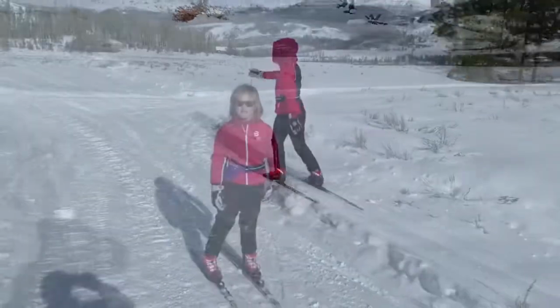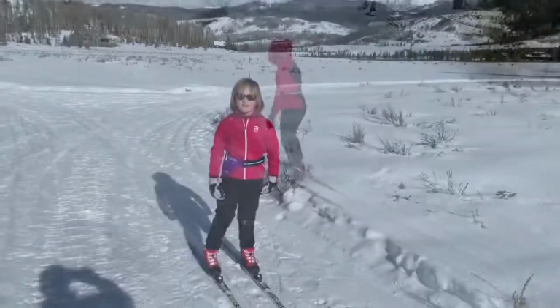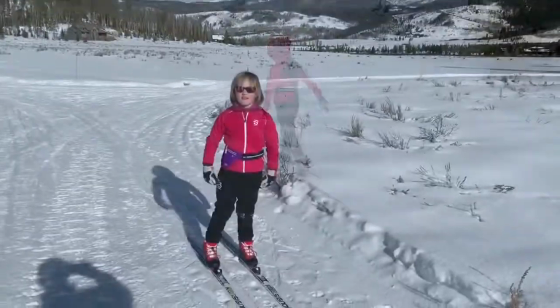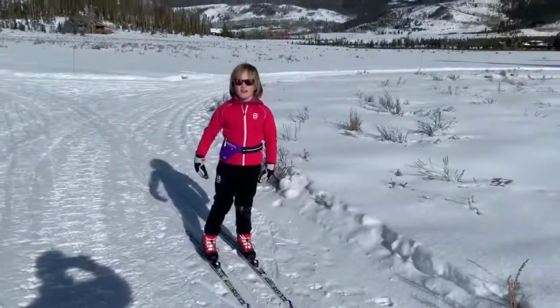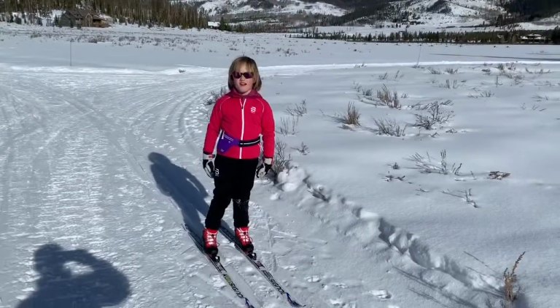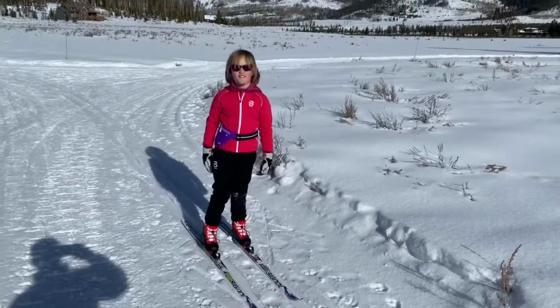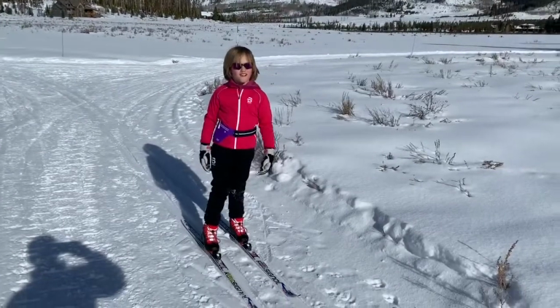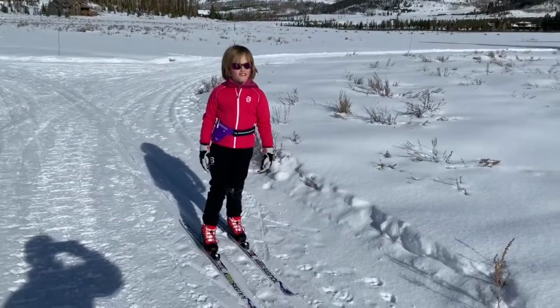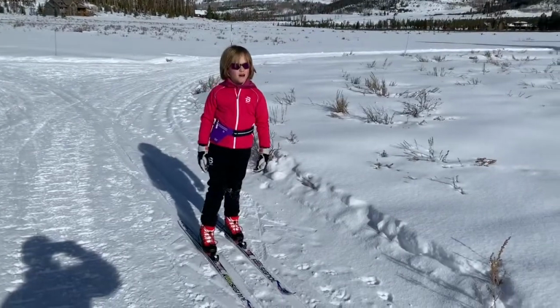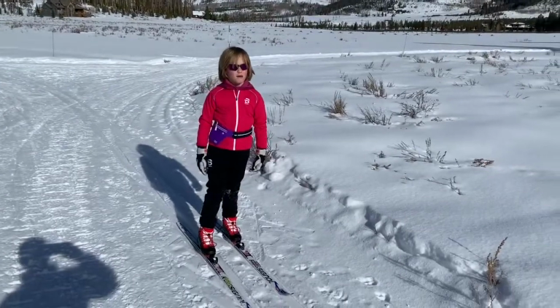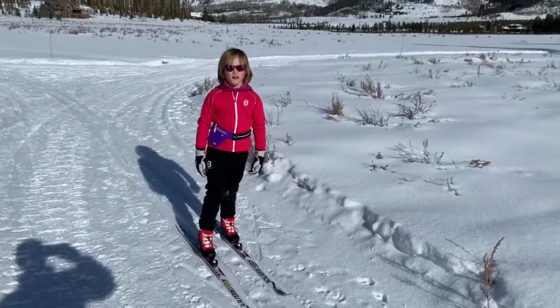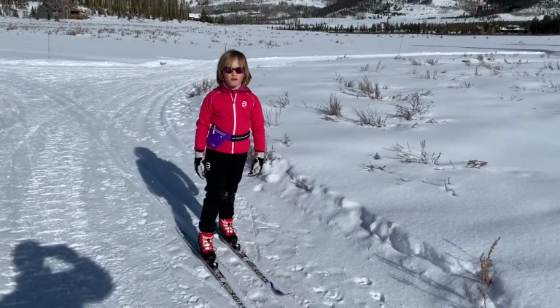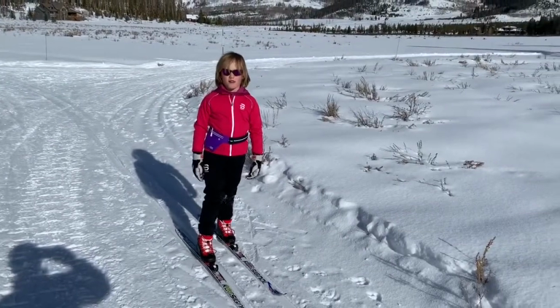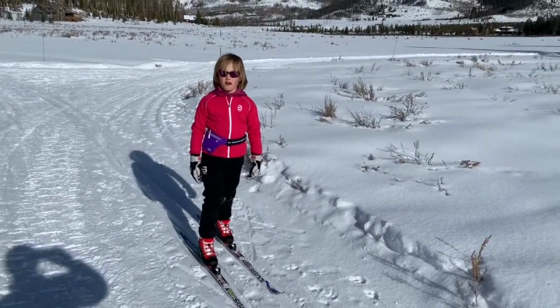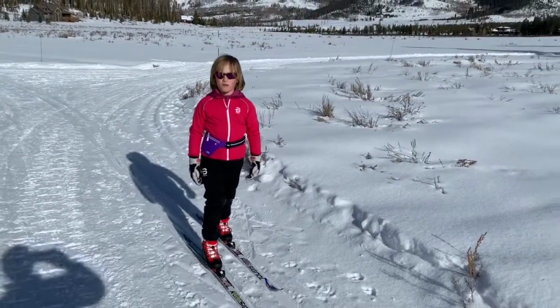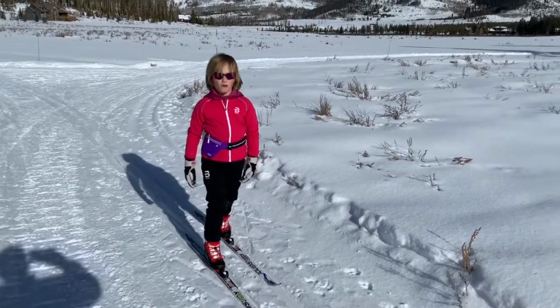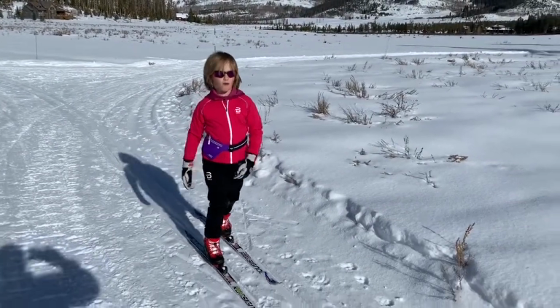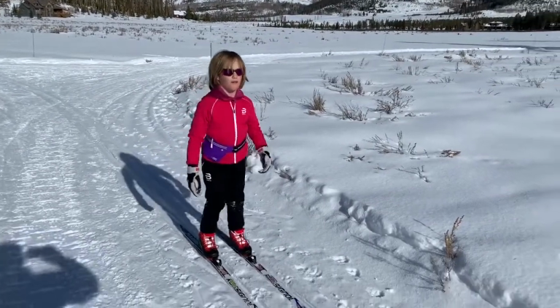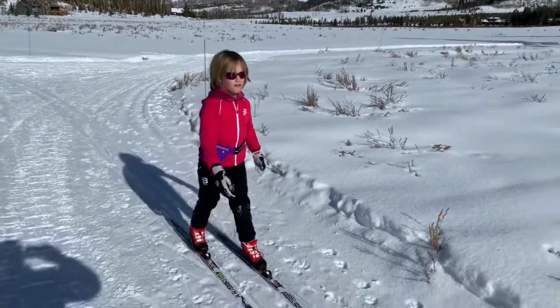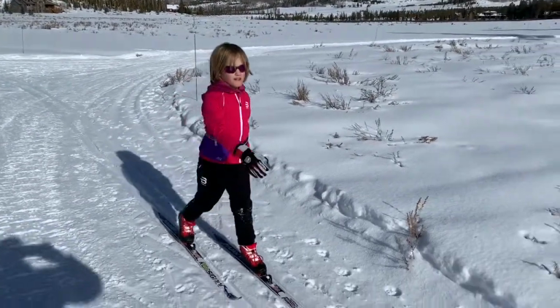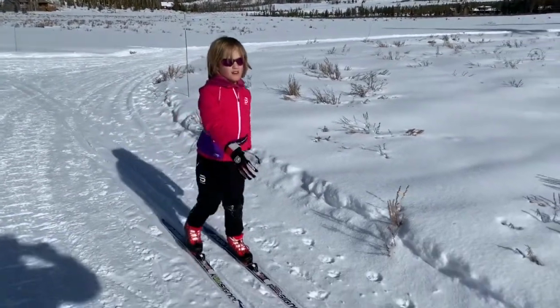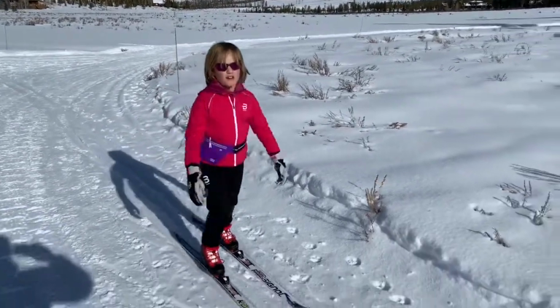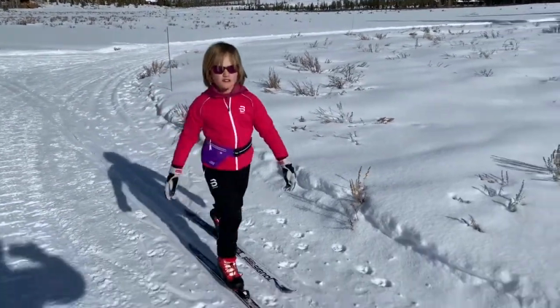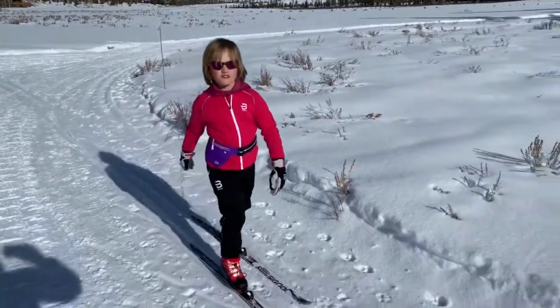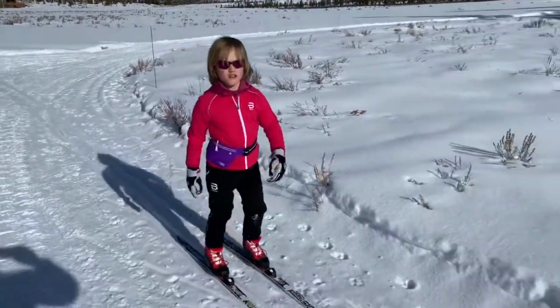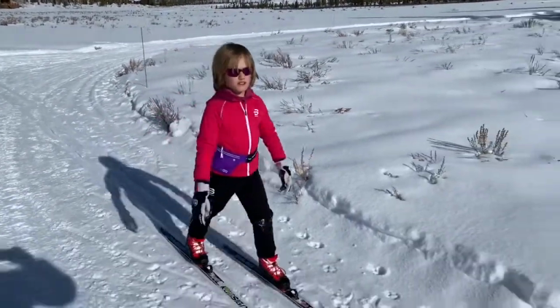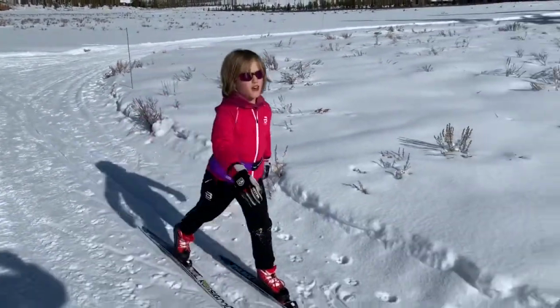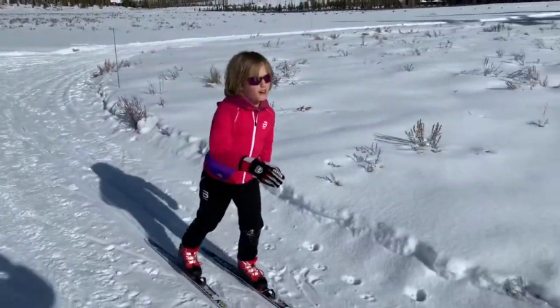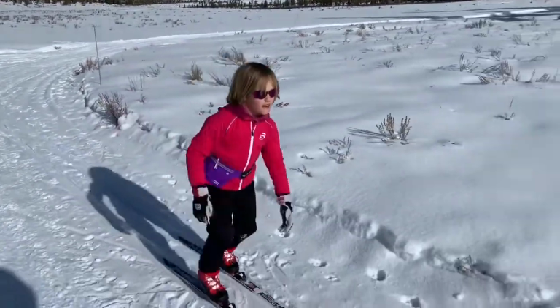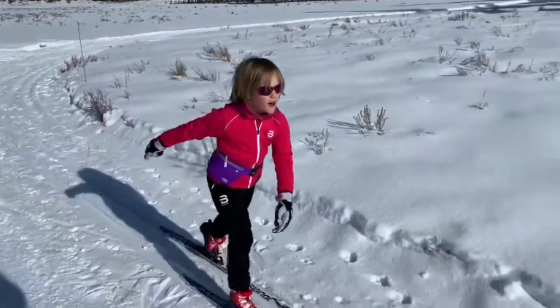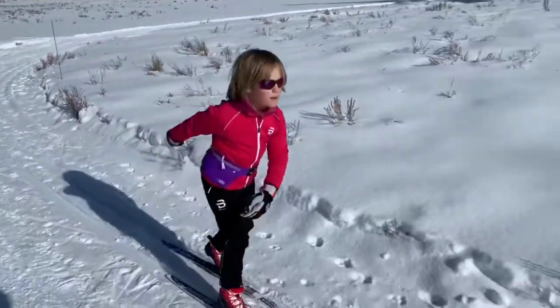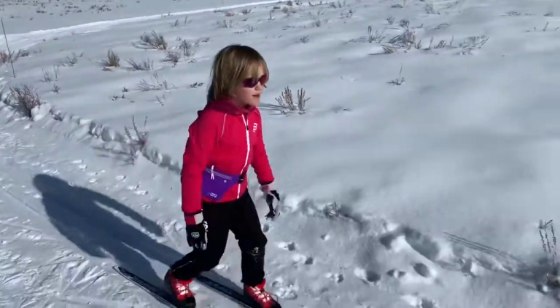Here I am going uphill without poles. It's just slightly uphill.